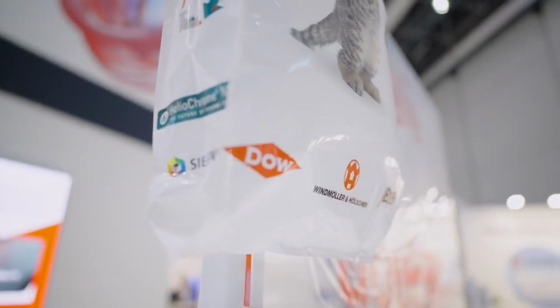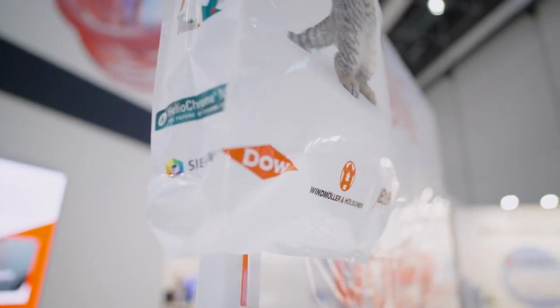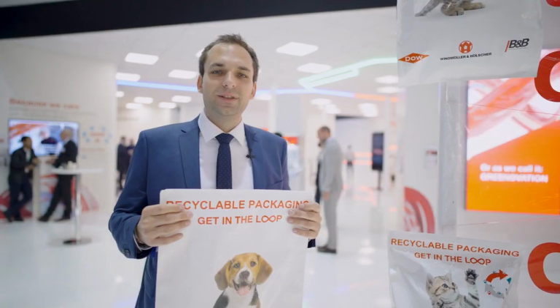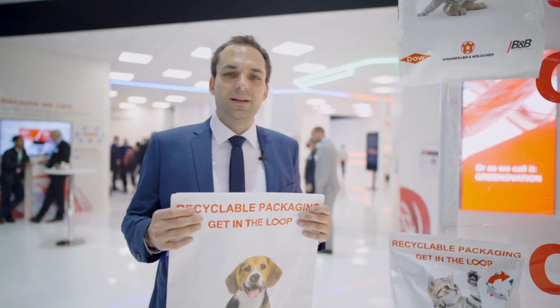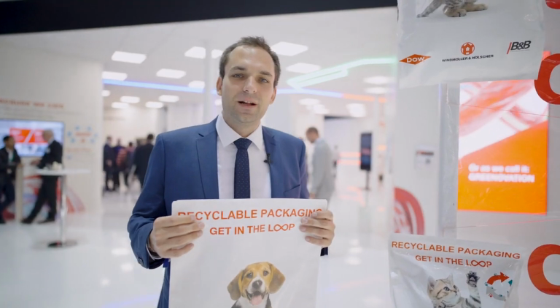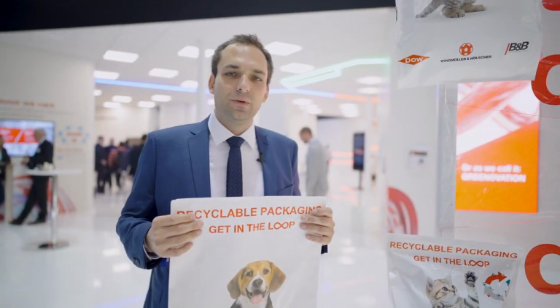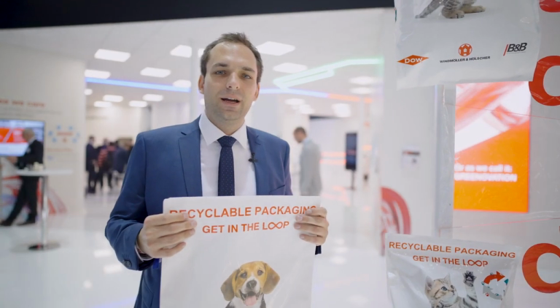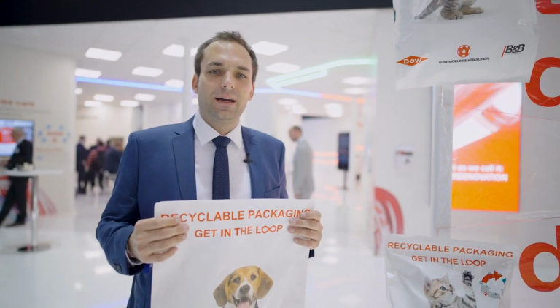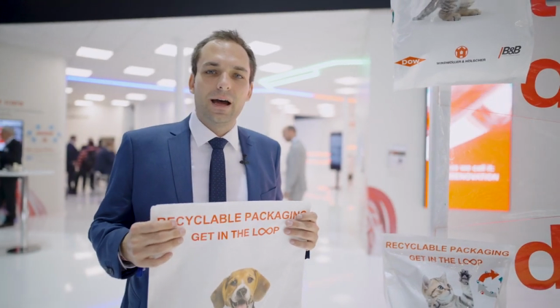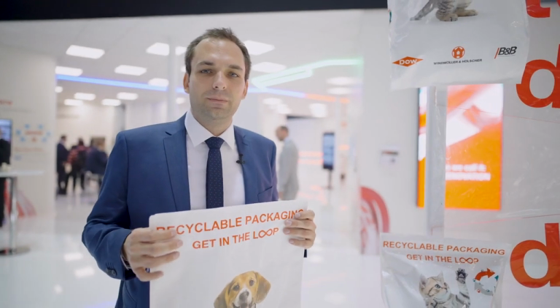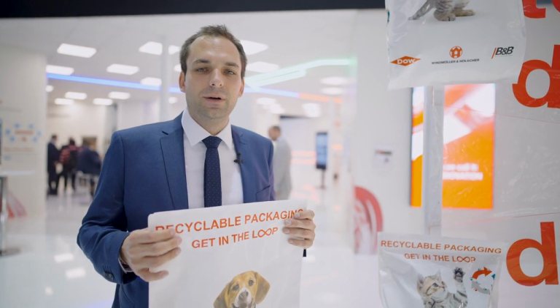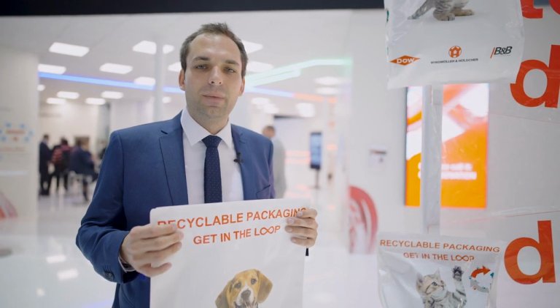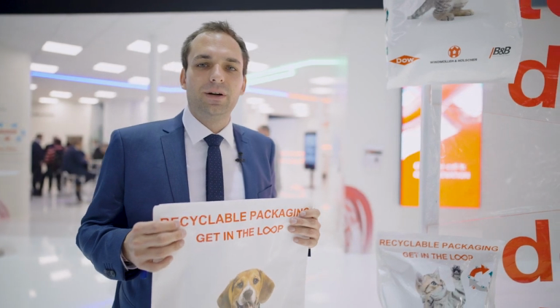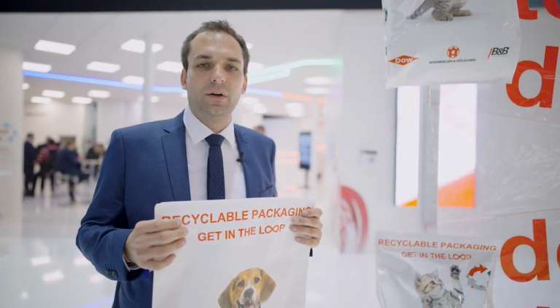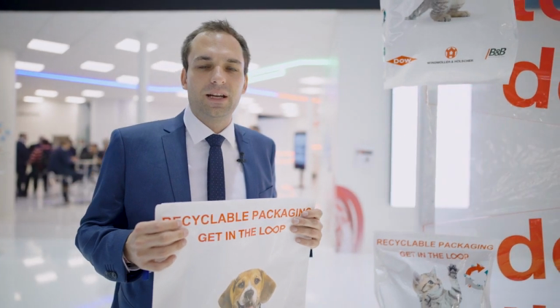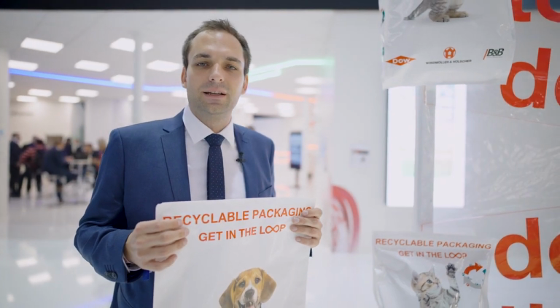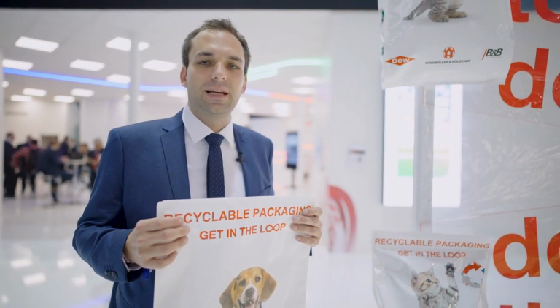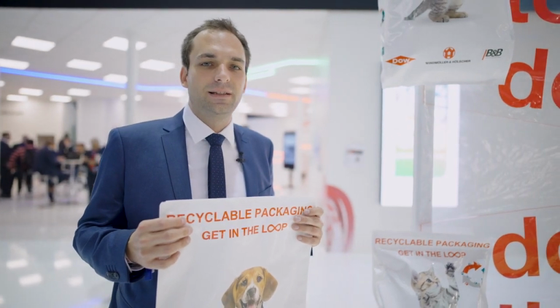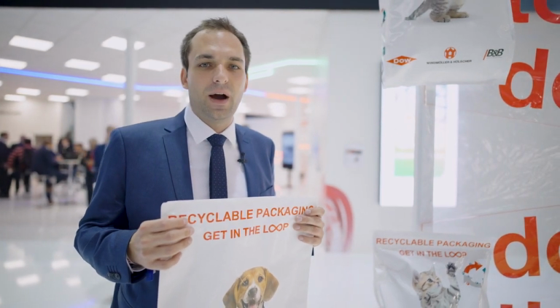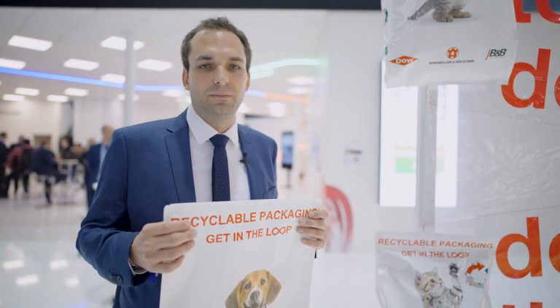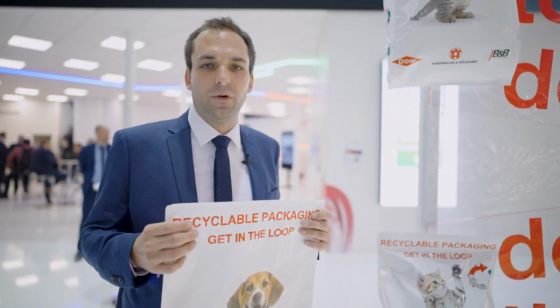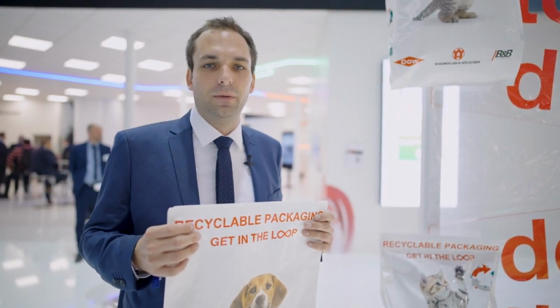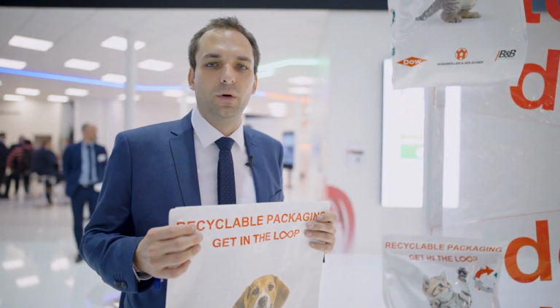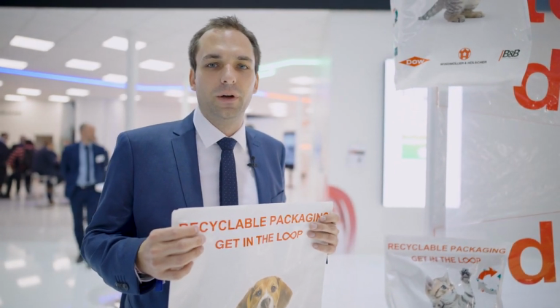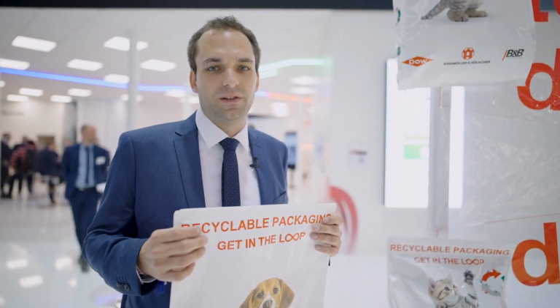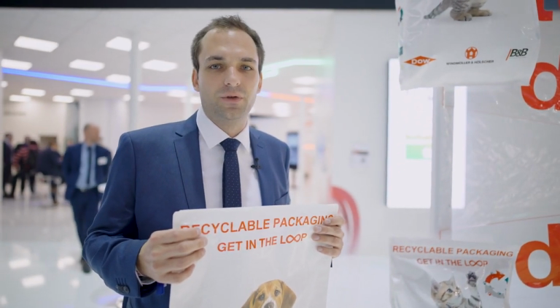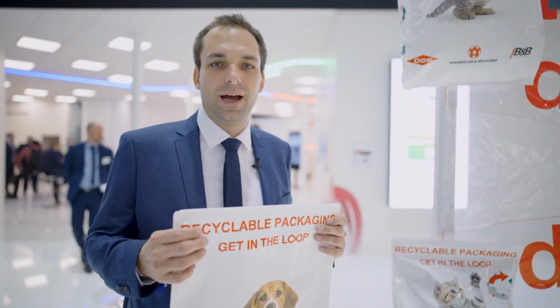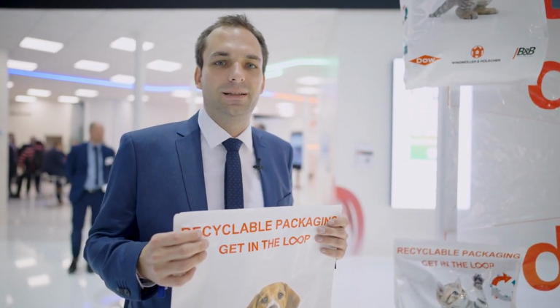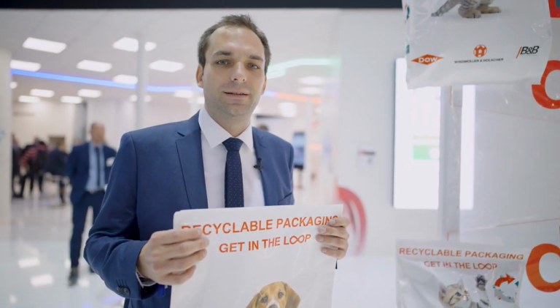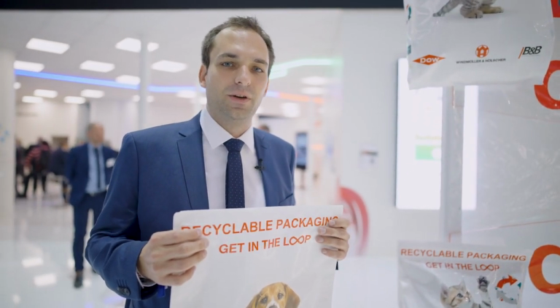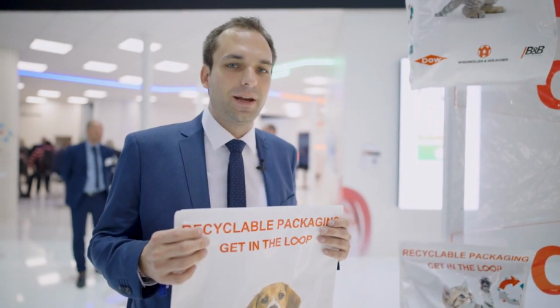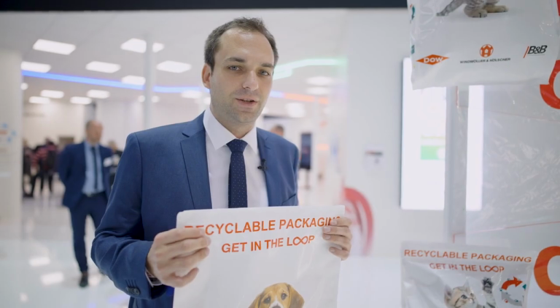My name is Dennis Balceroviak and I'm a member of the technical sales department for blown film extrusion lines and WNH.